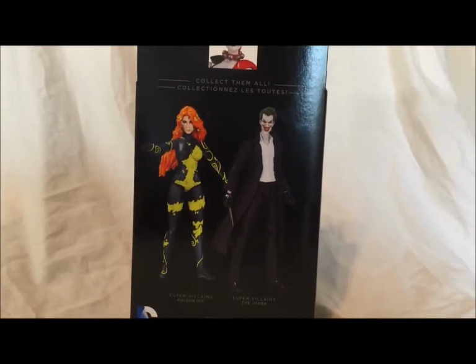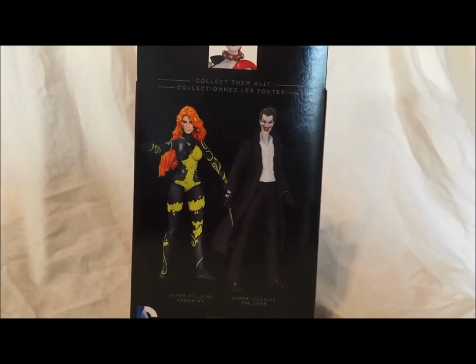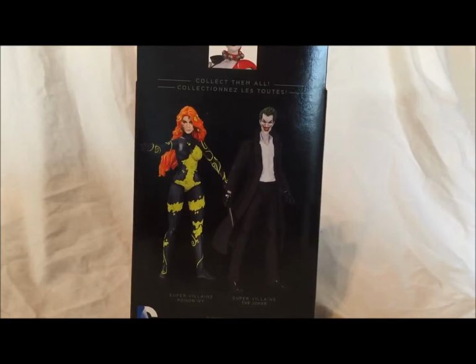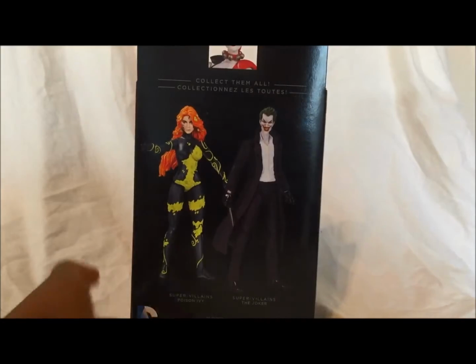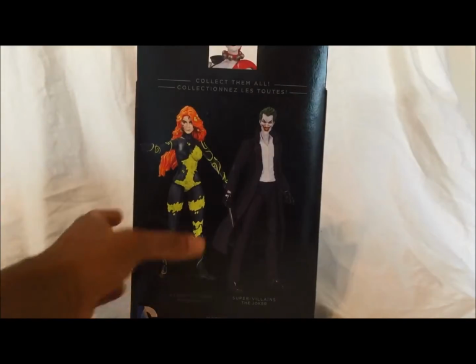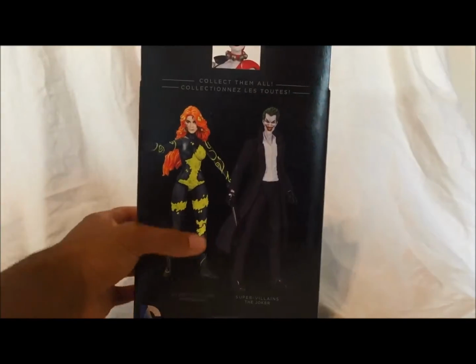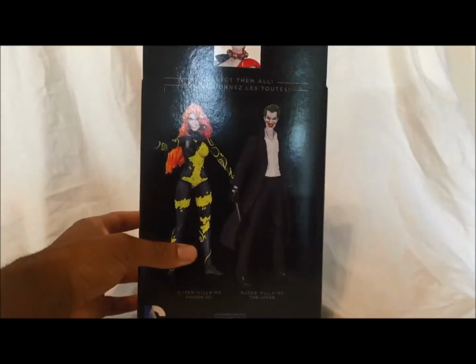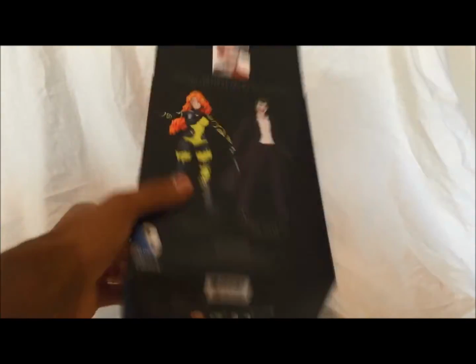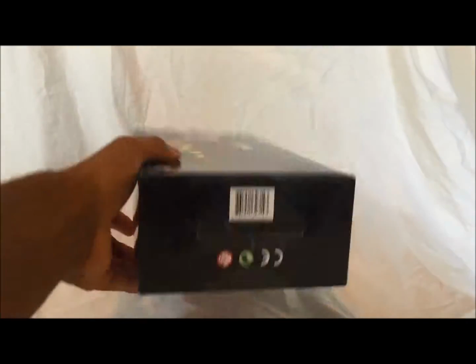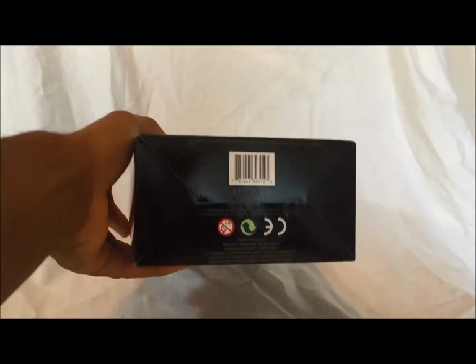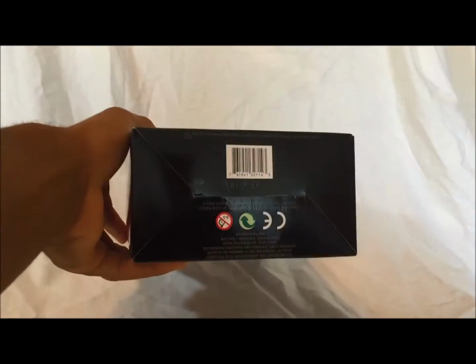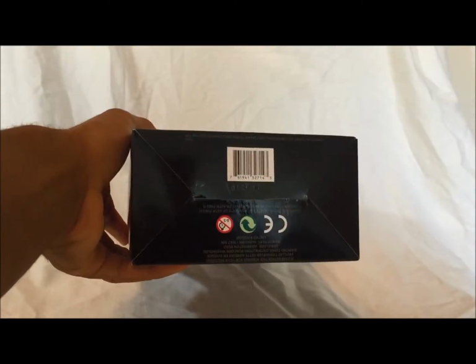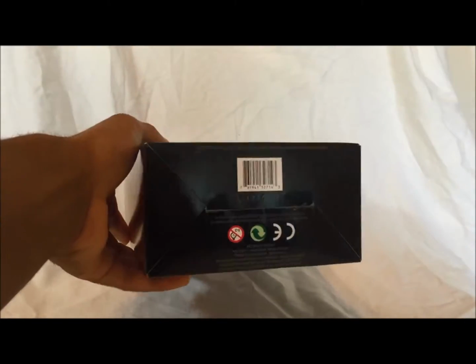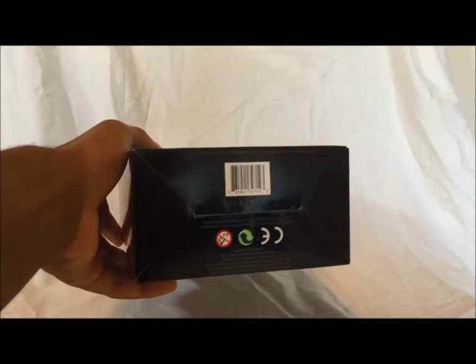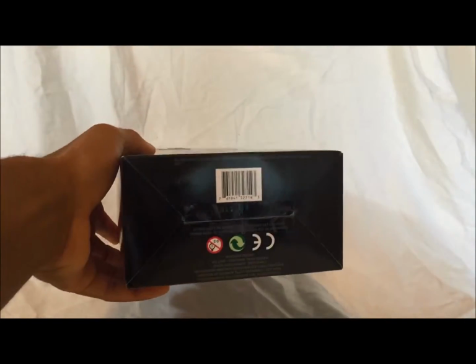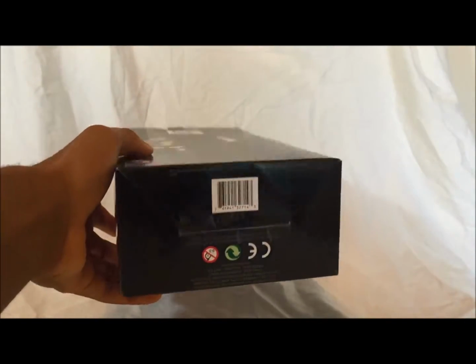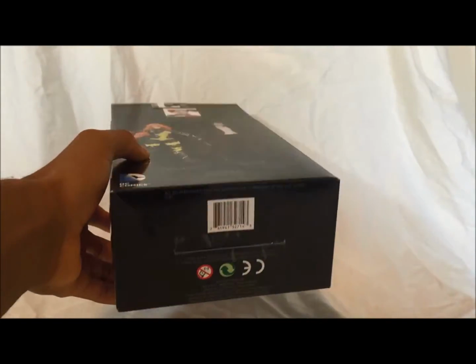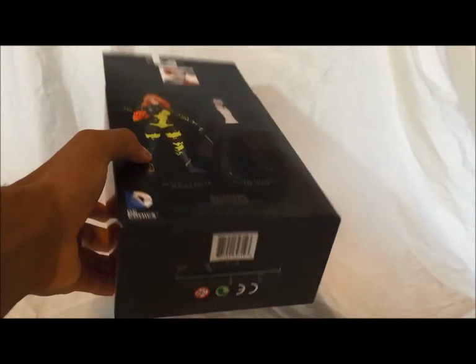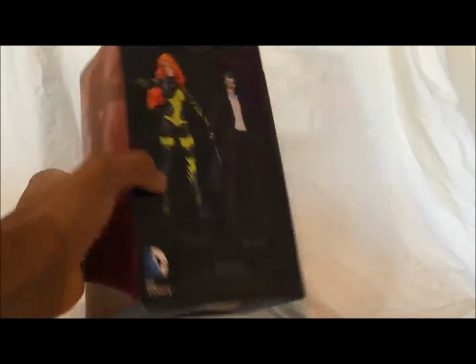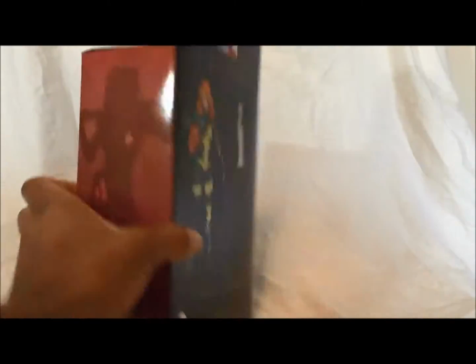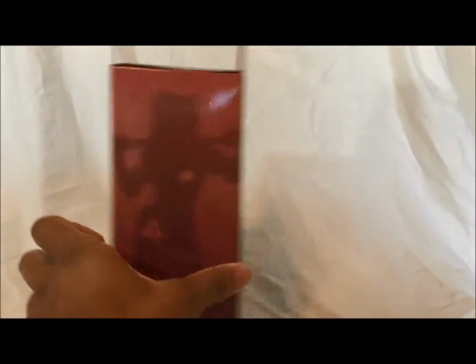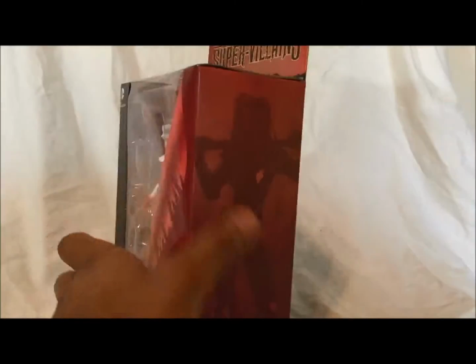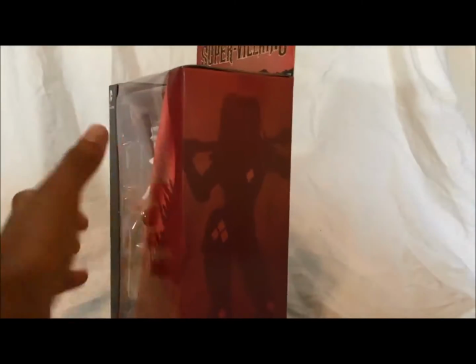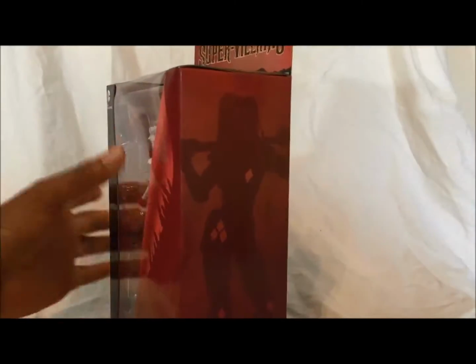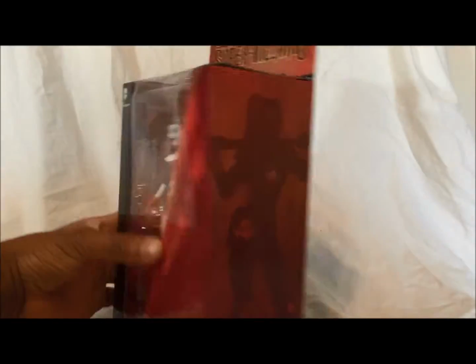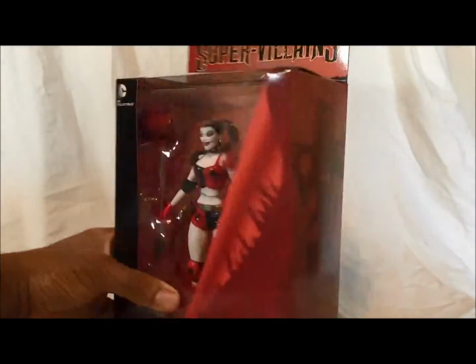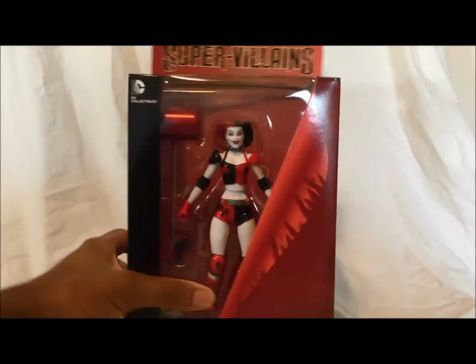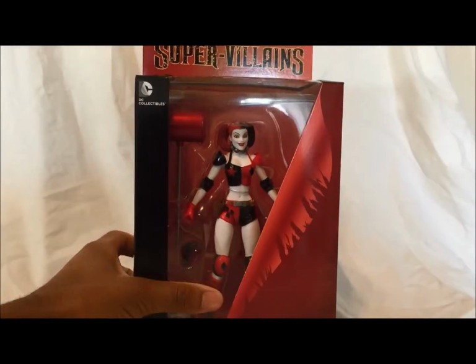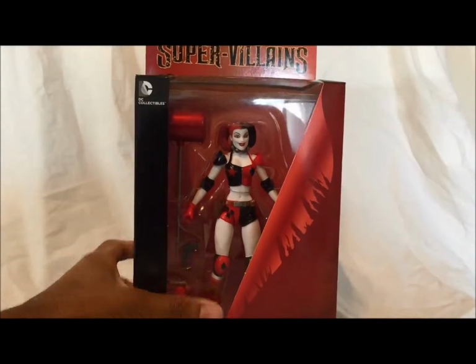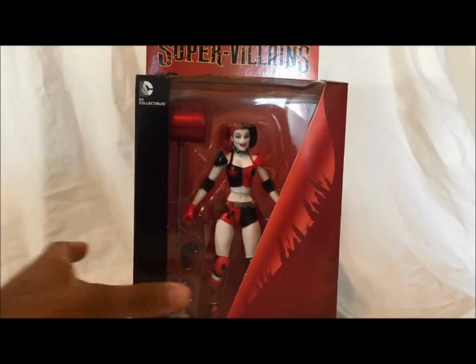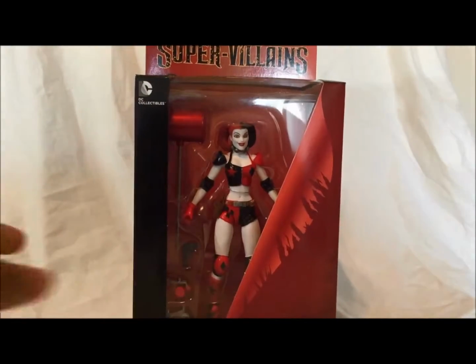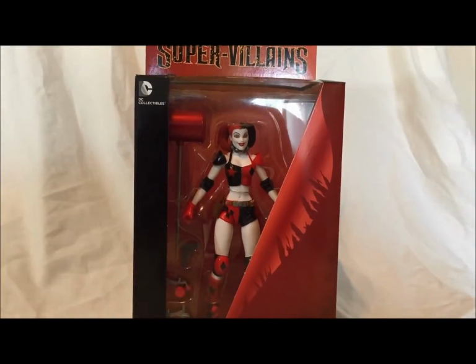Is there anything on the bottom? Just the barcode! Alright, now let's go ahead and open this figure.